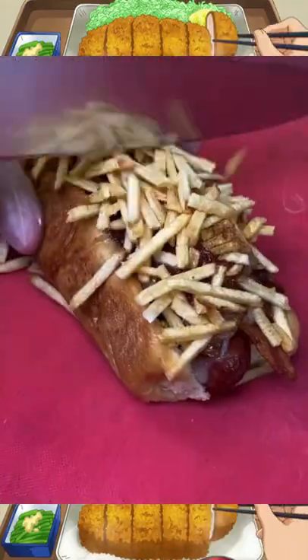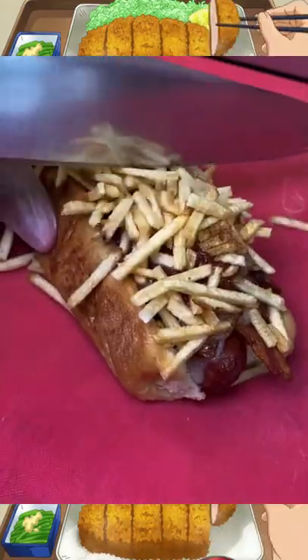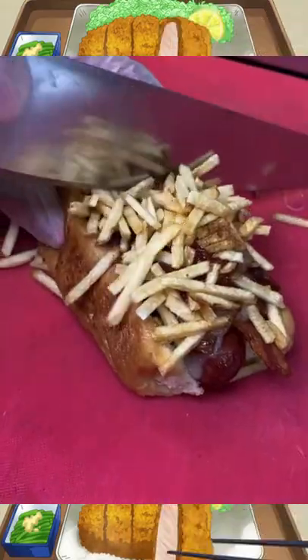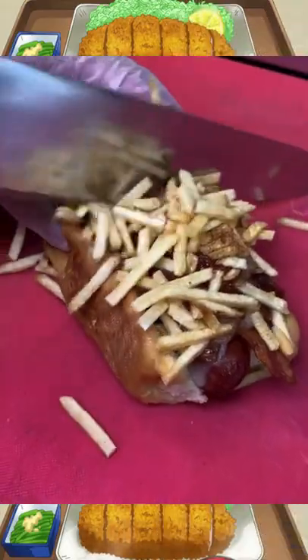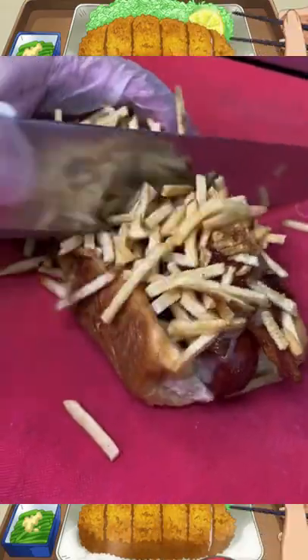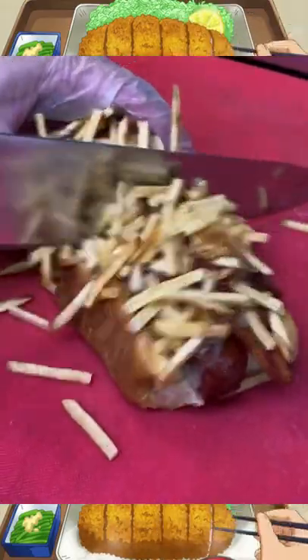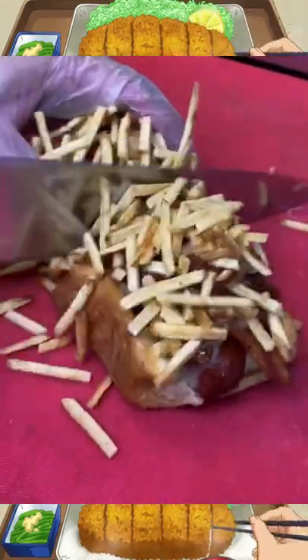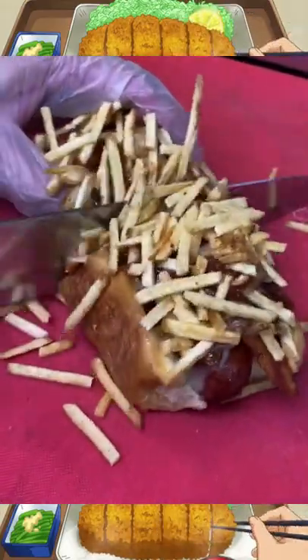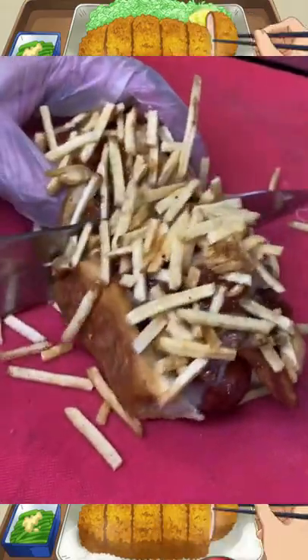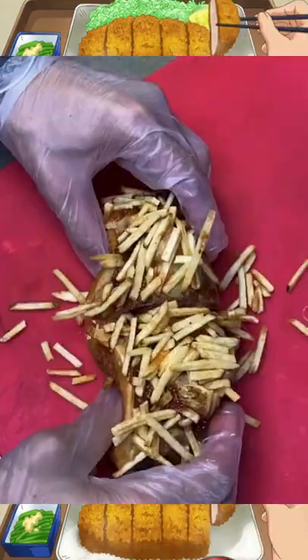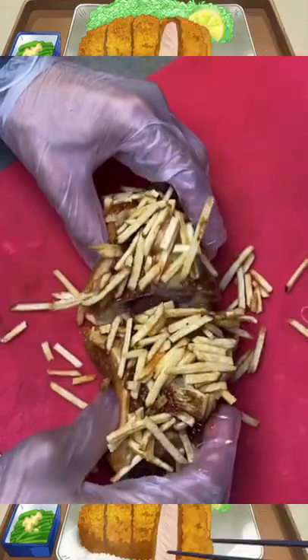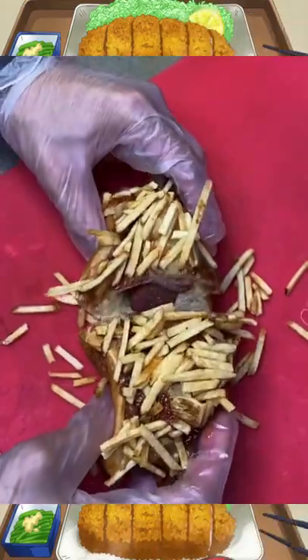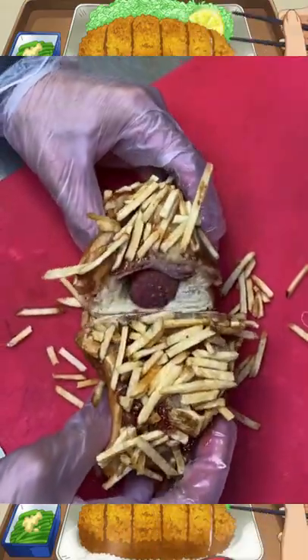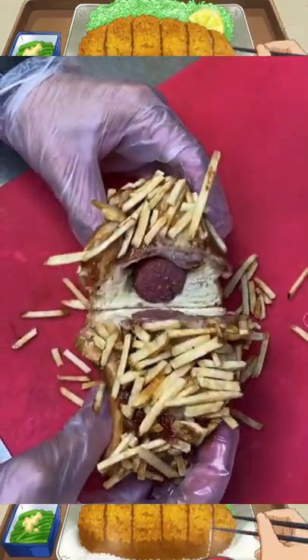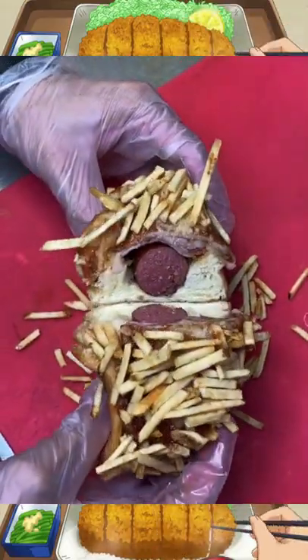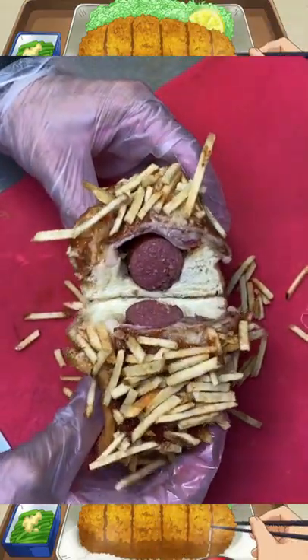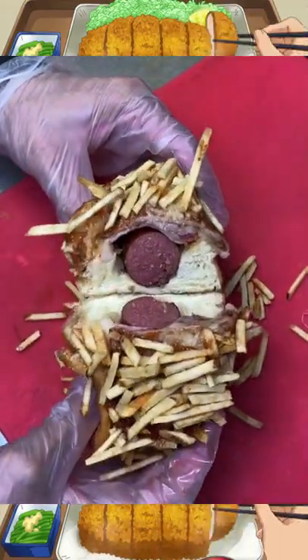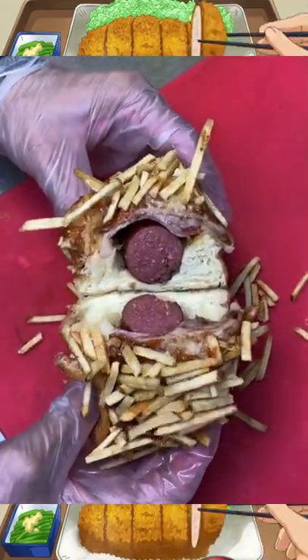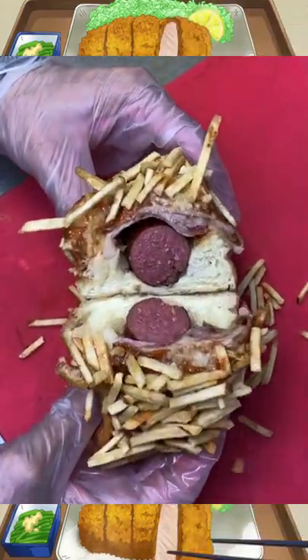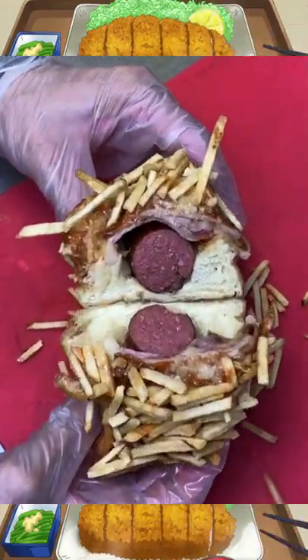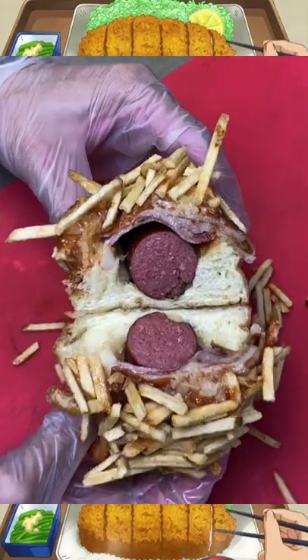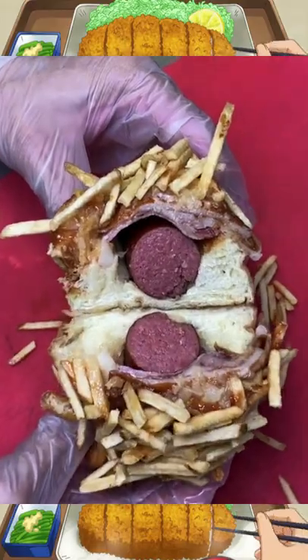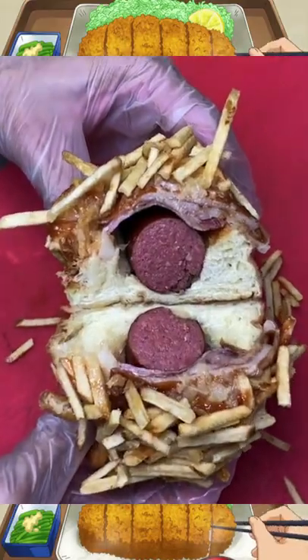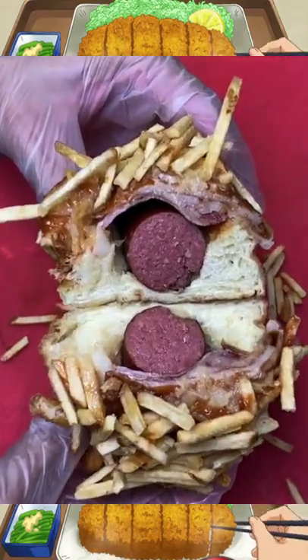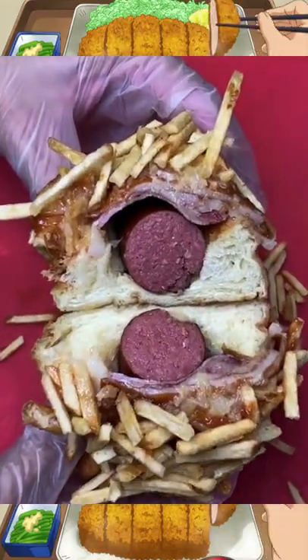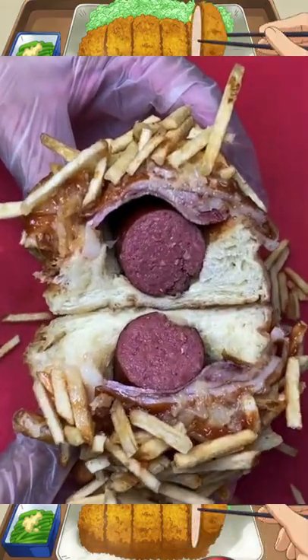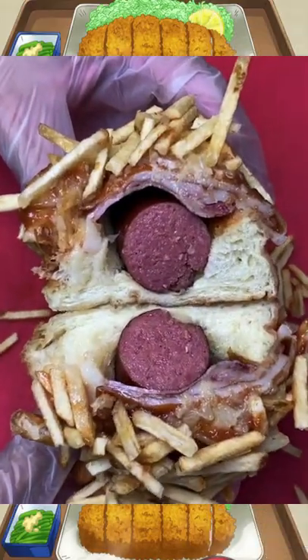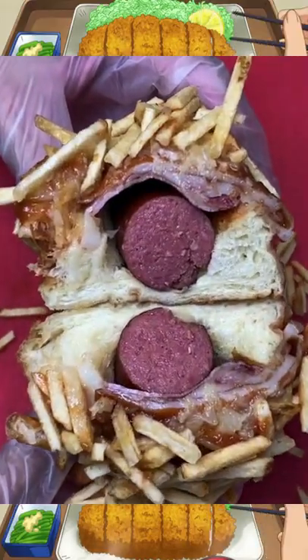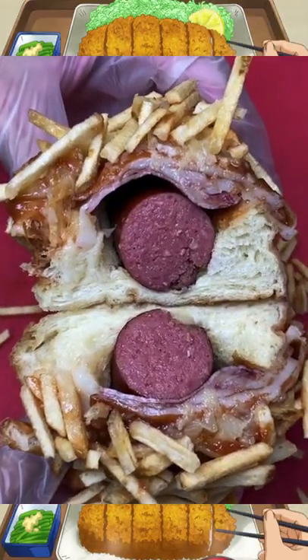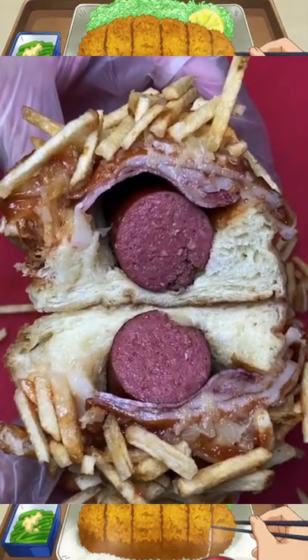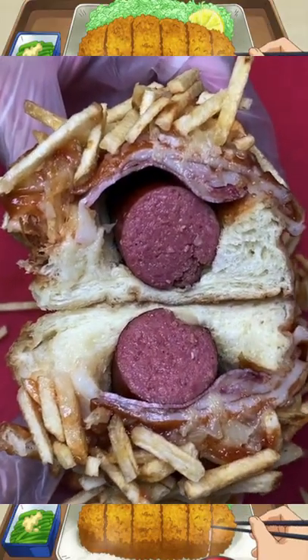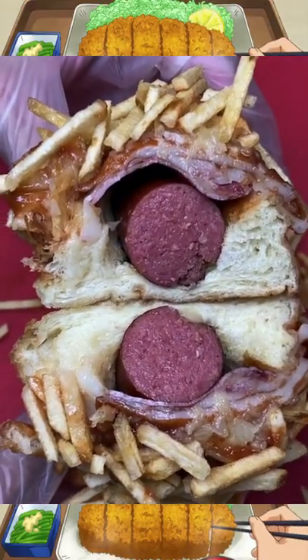Can't forget the Kit Kat, and now time to slice it. This thing was unbelievable, you guys gotta try it — they have so many other options.